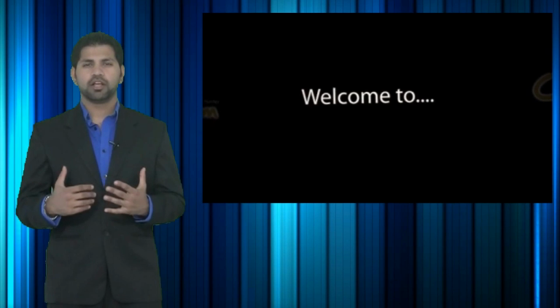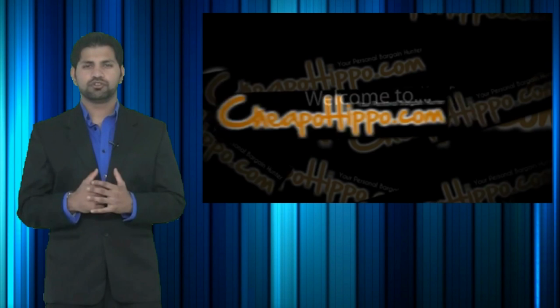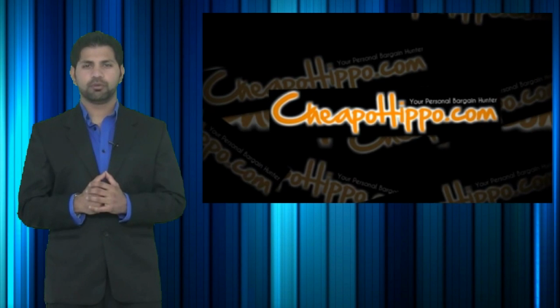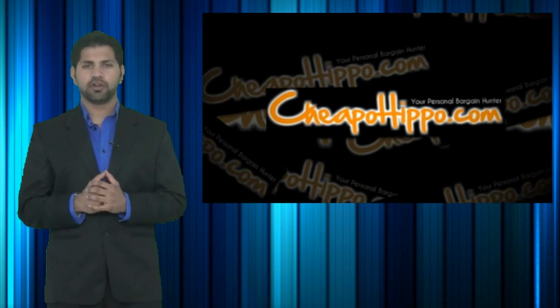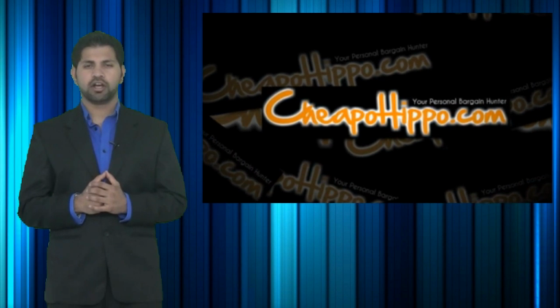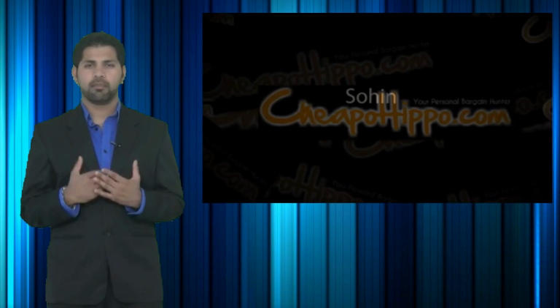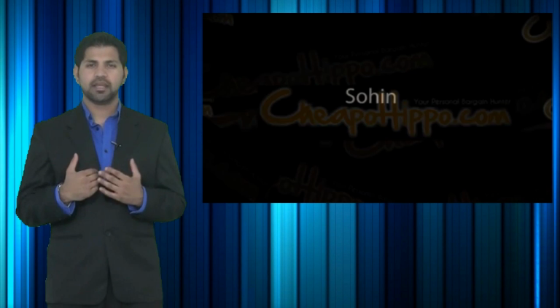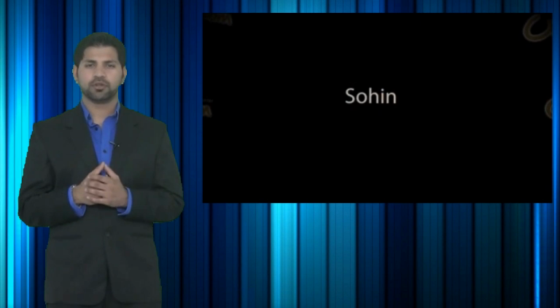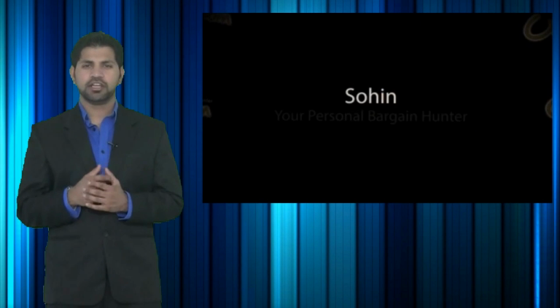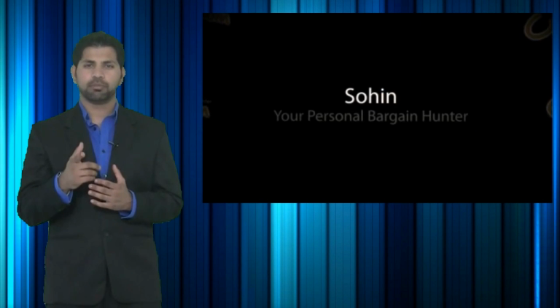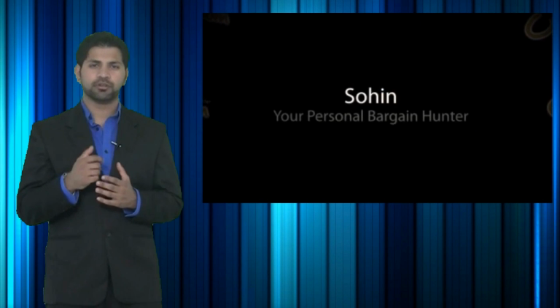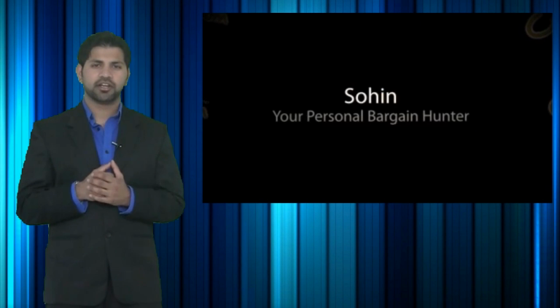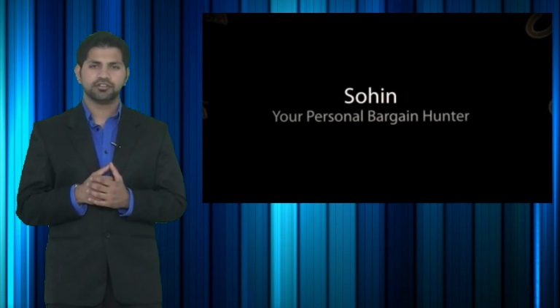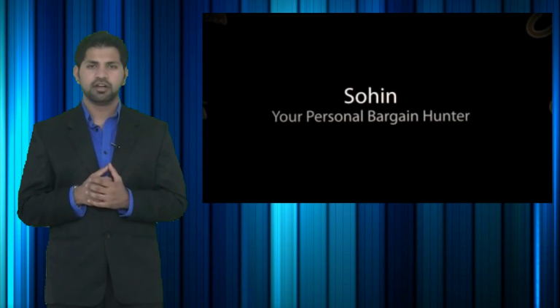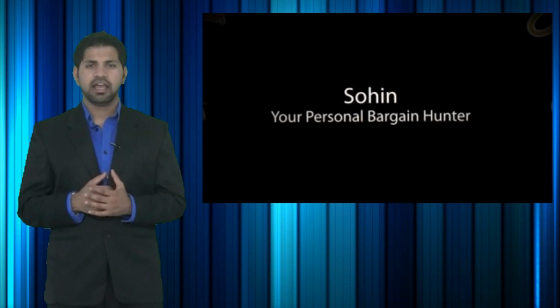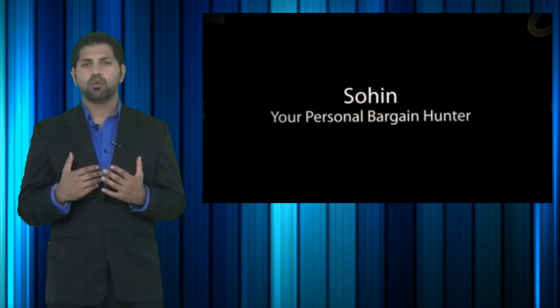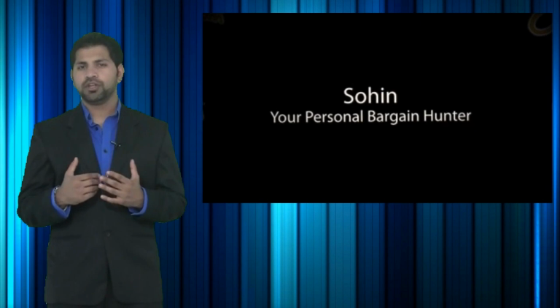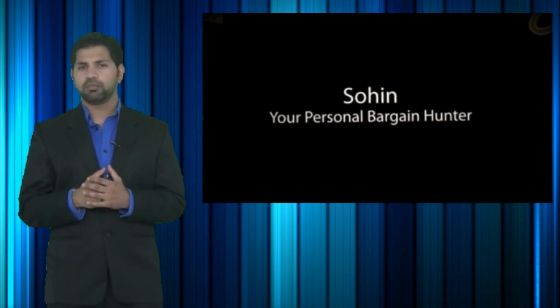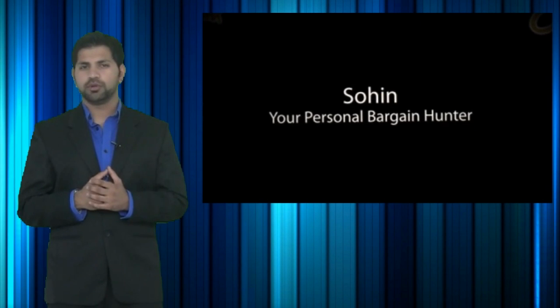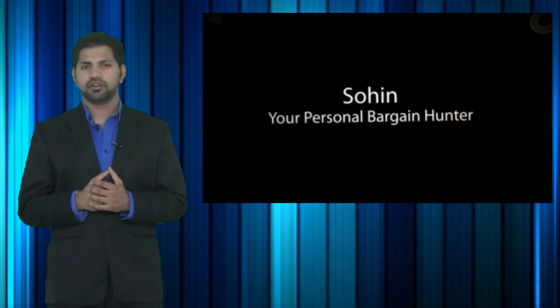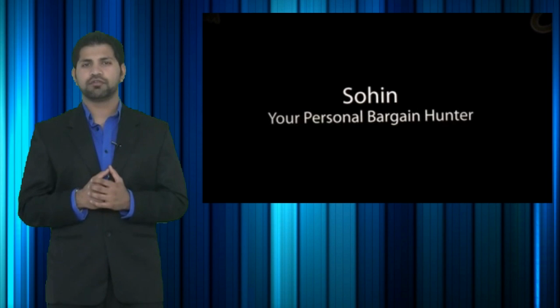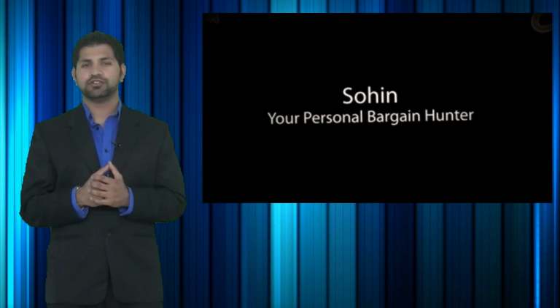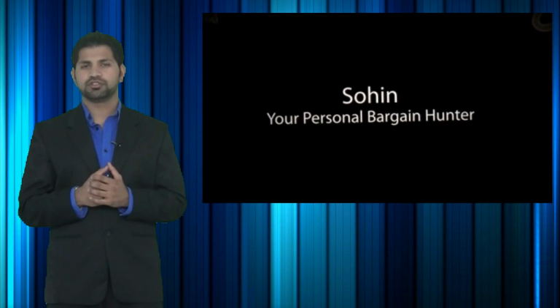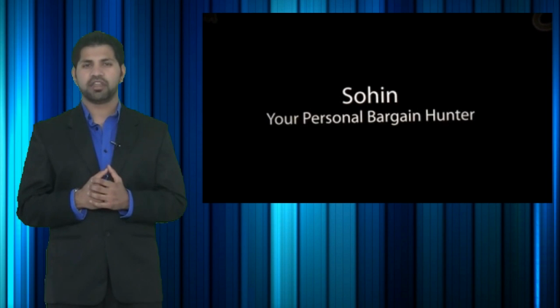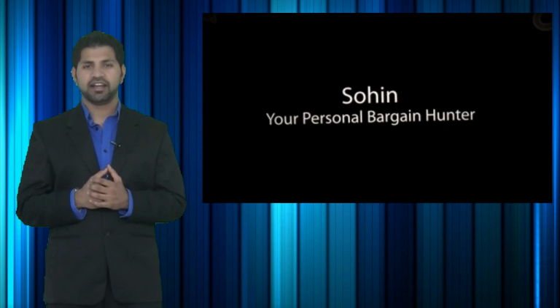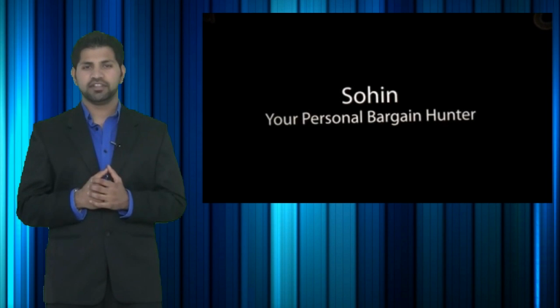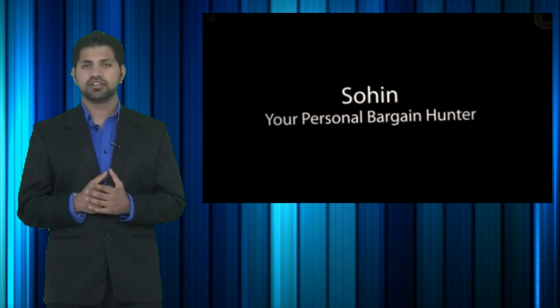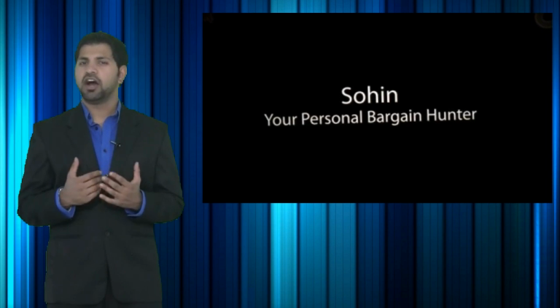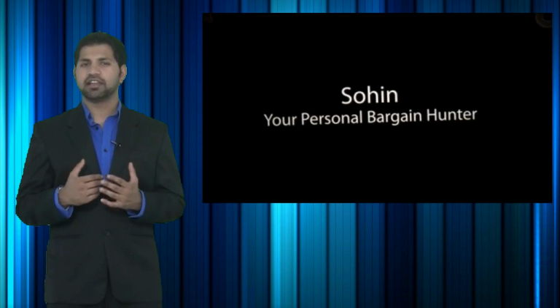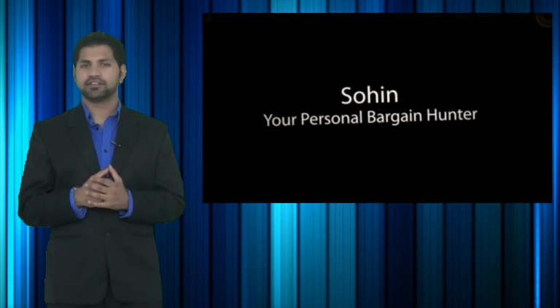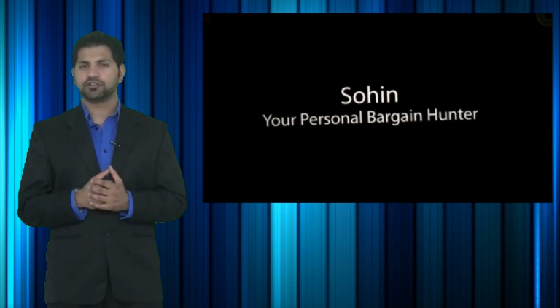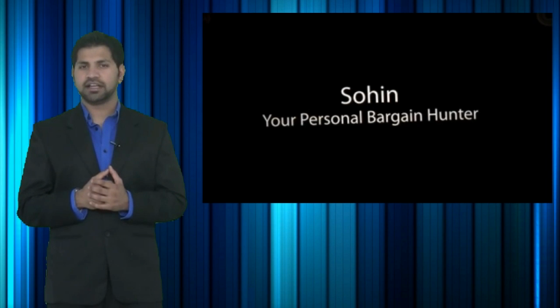Welcome to CheapoHippo.com, my name is Soheen, your personal bargain hunter, and what we normally do here is find you some of the hottest deals on the latest electronics.